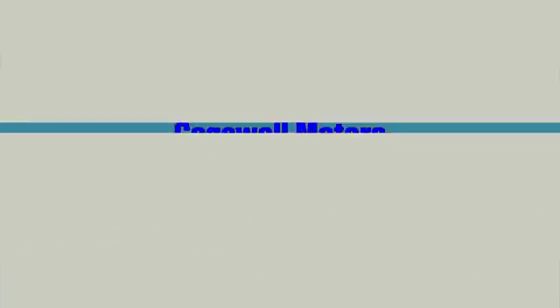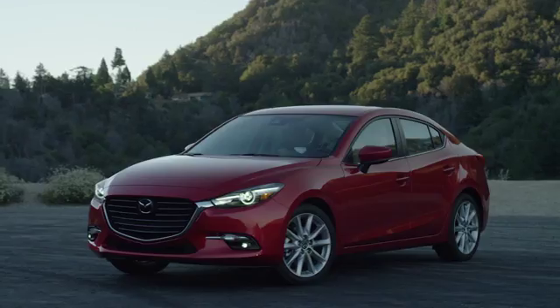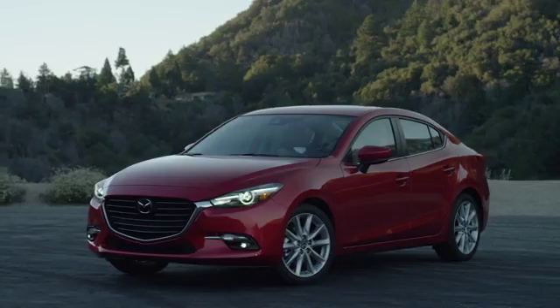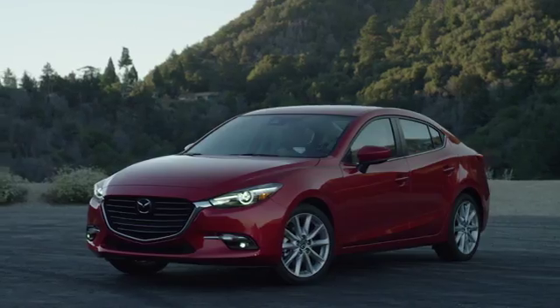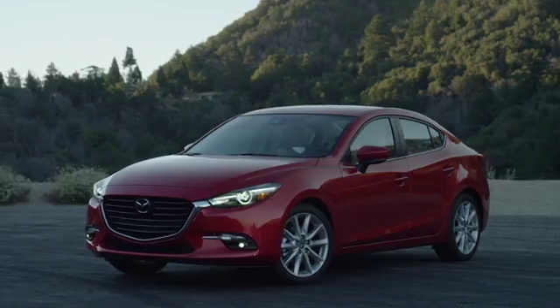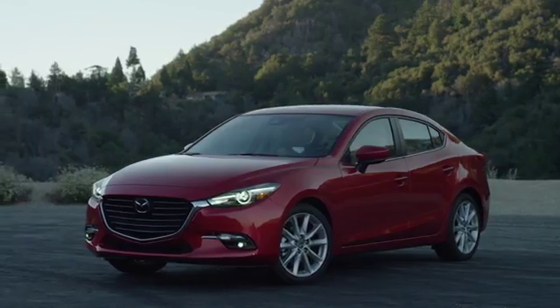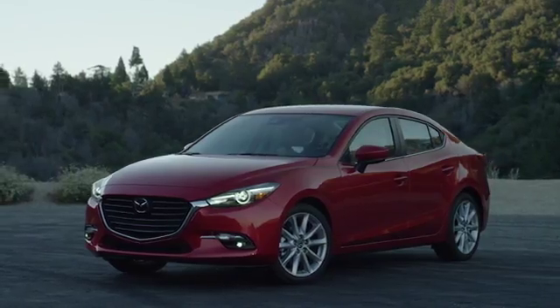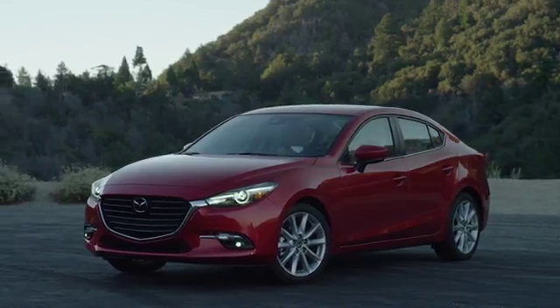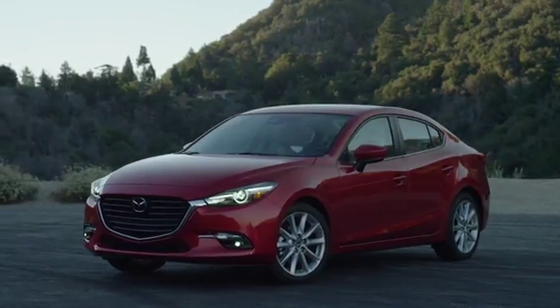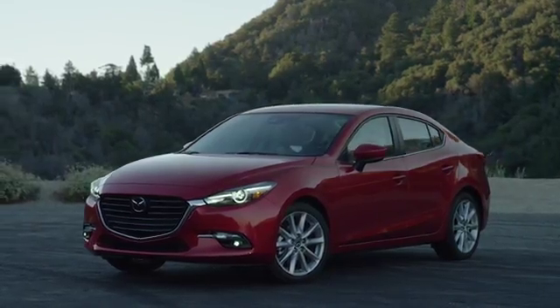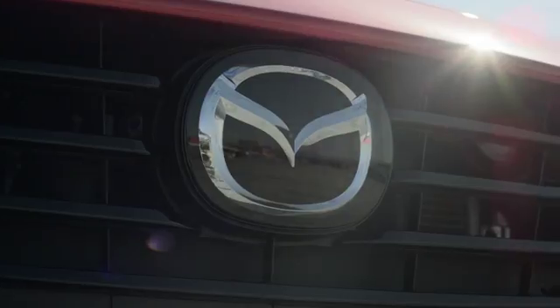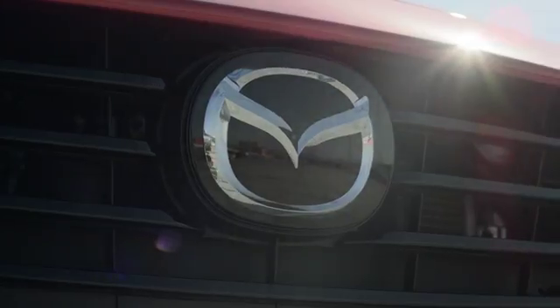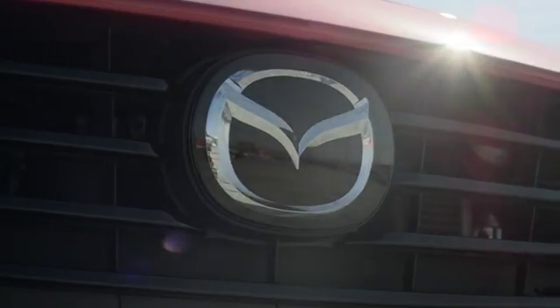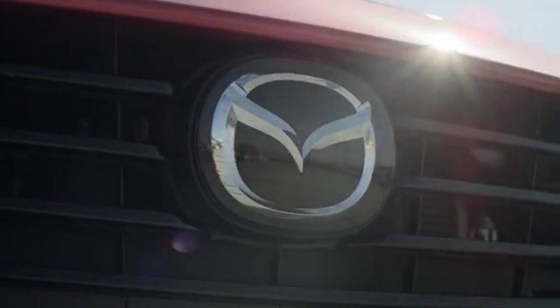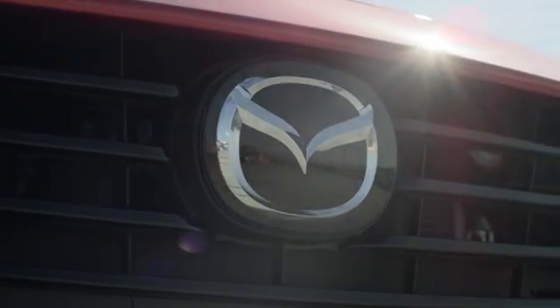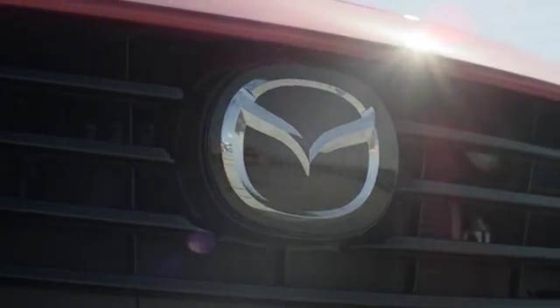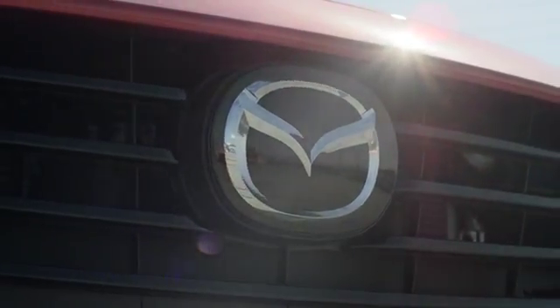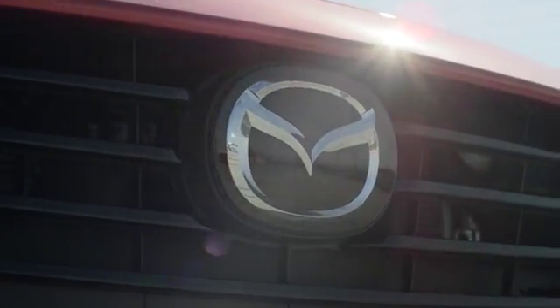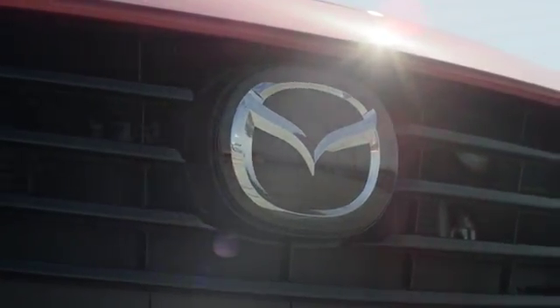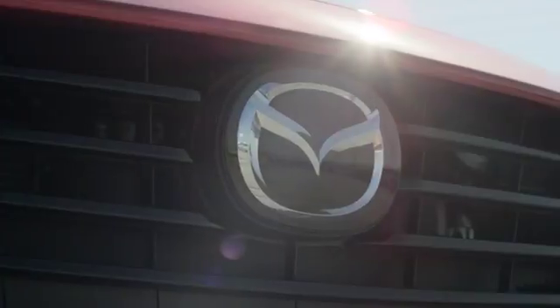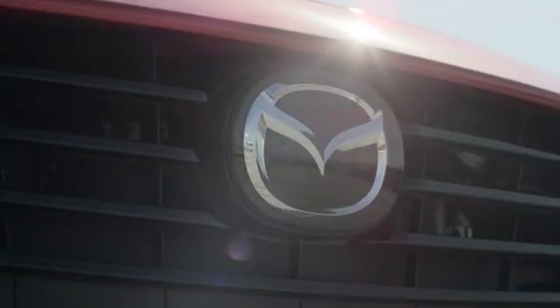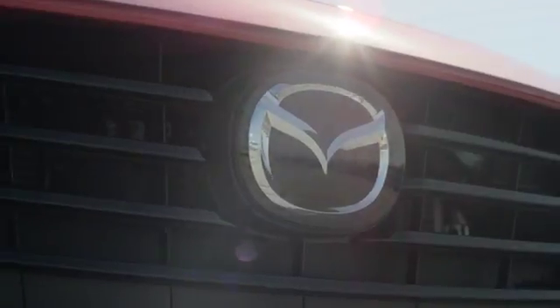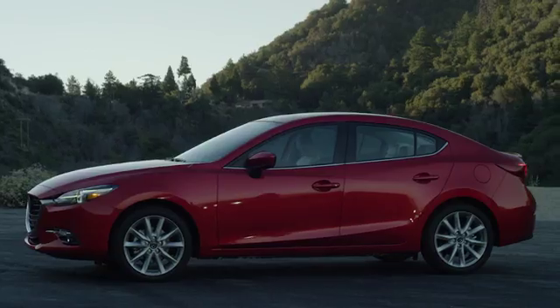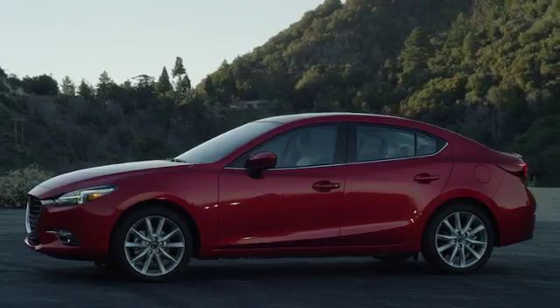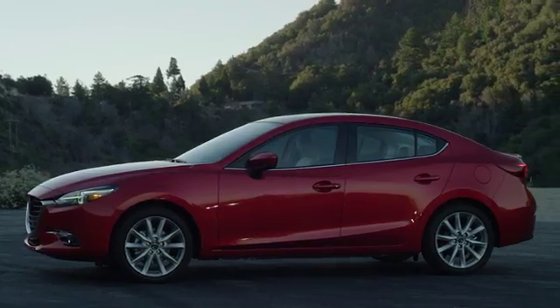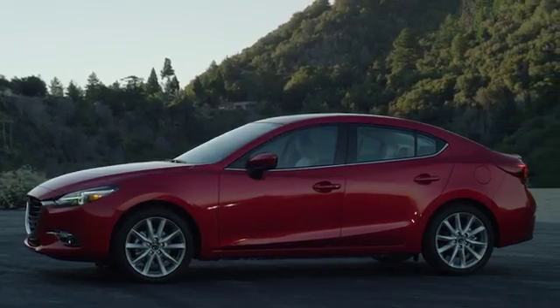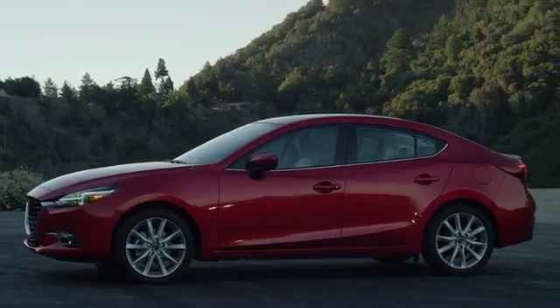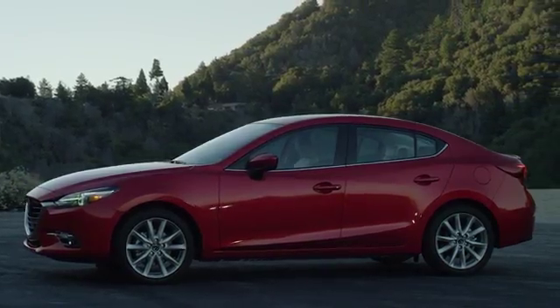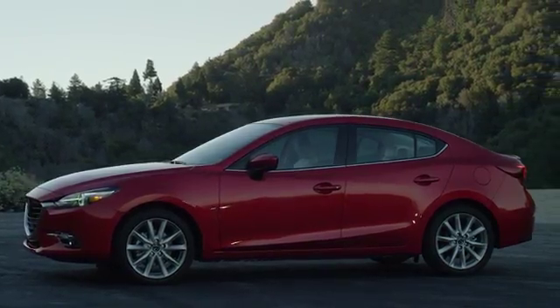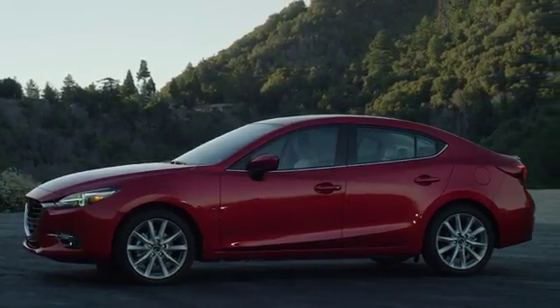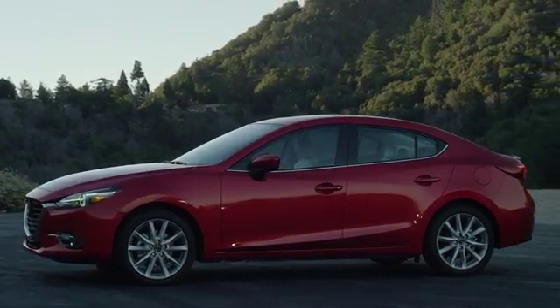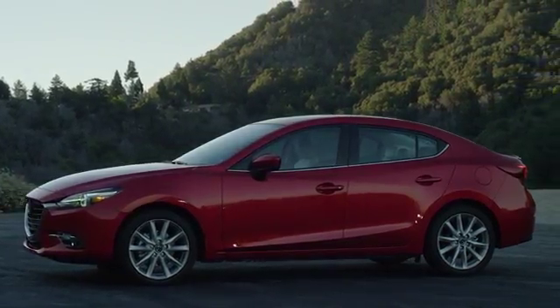The 2018 Mazda 3 takes the everyday out of driving. It was designed to turn heads and engineered to change minds.